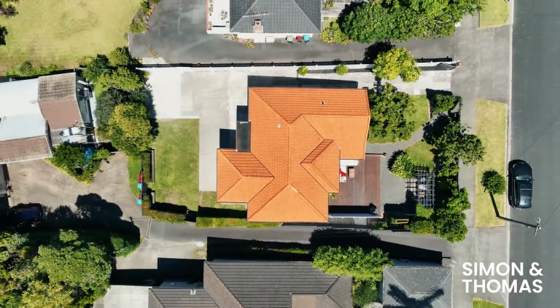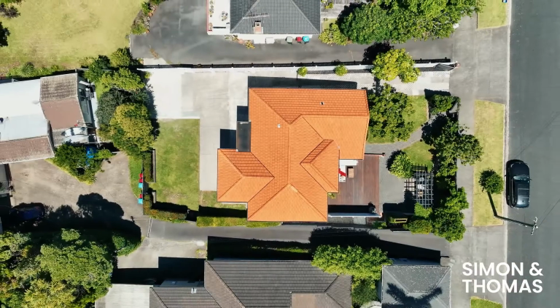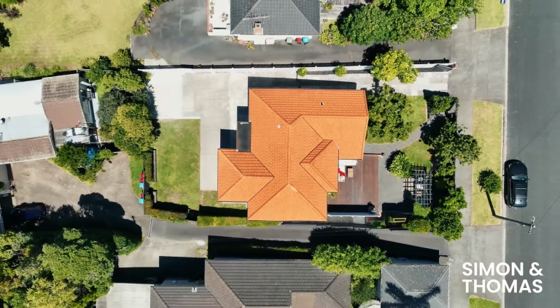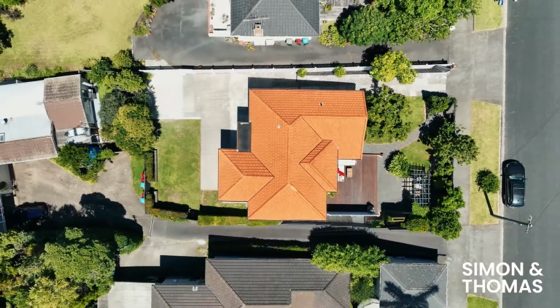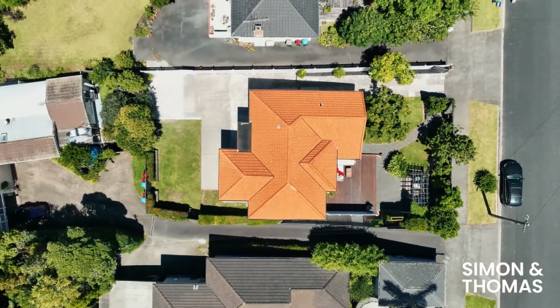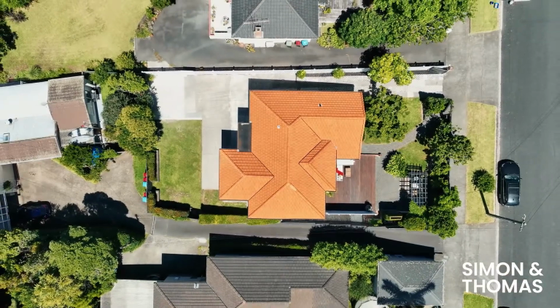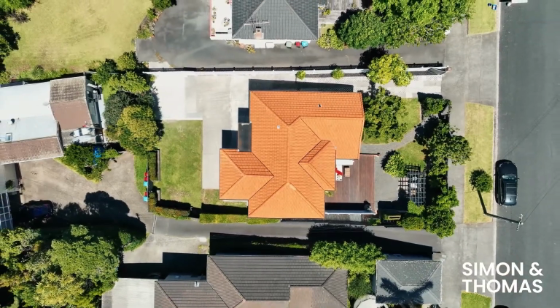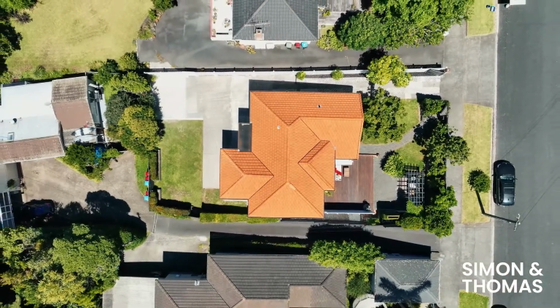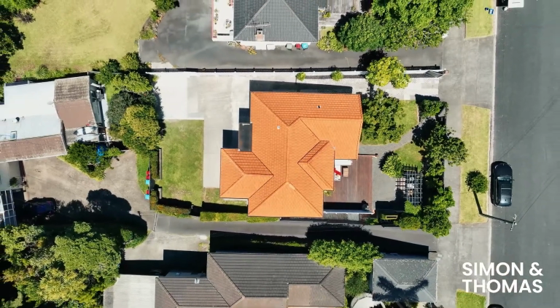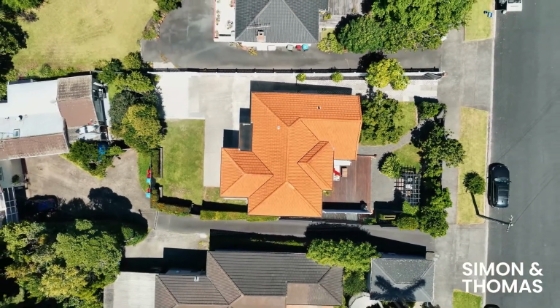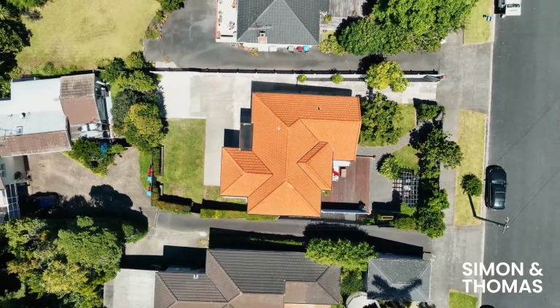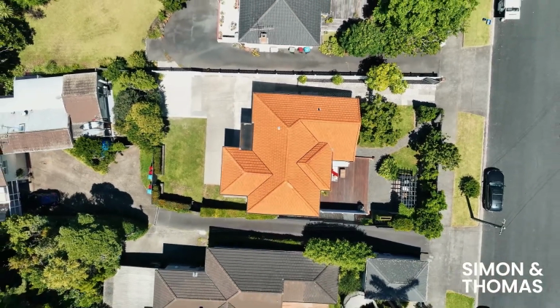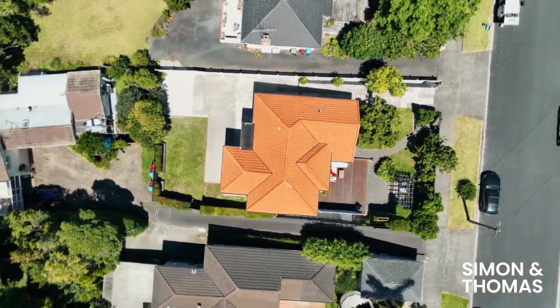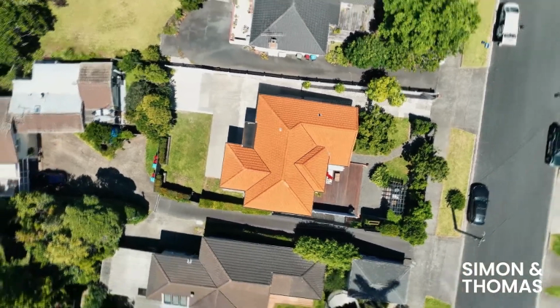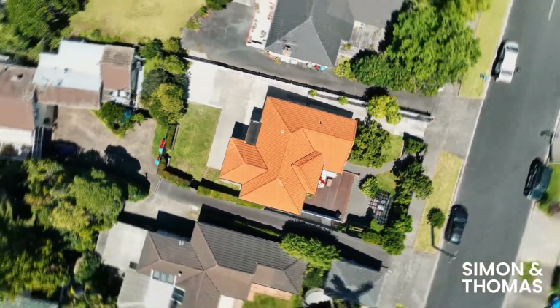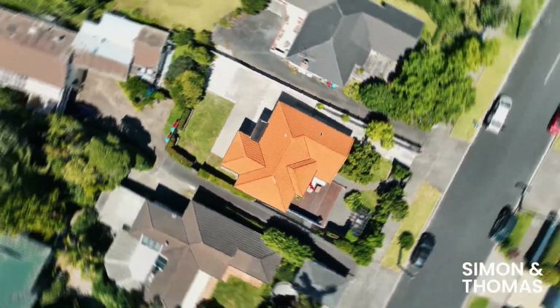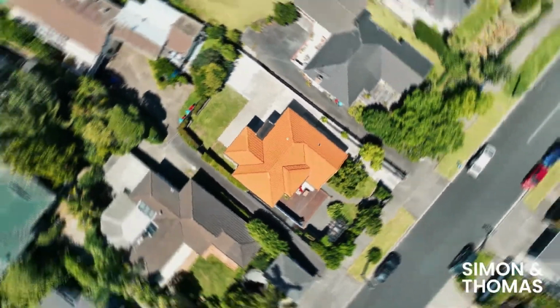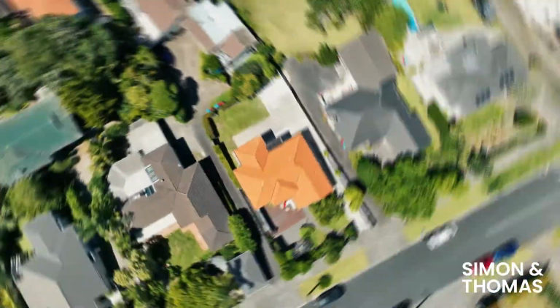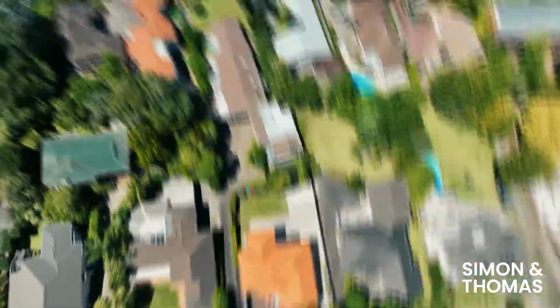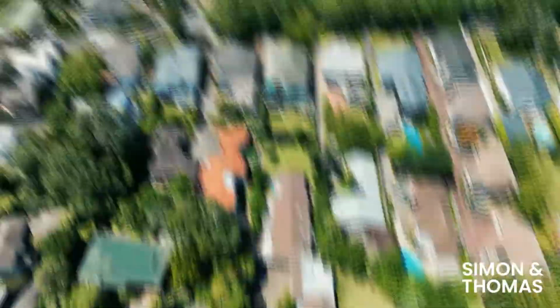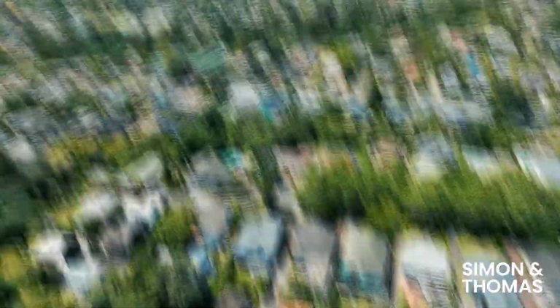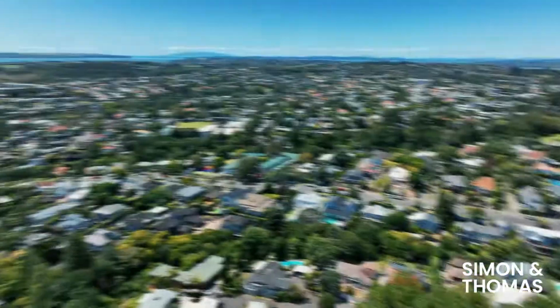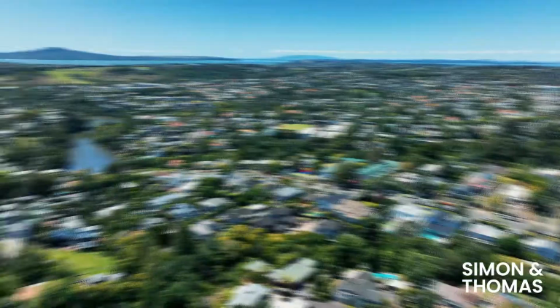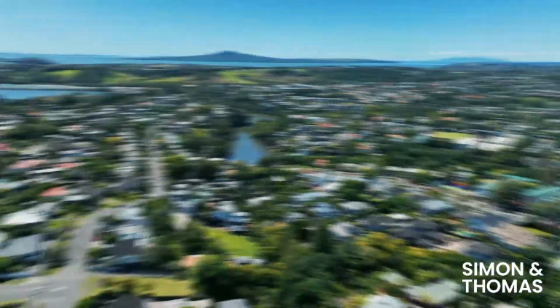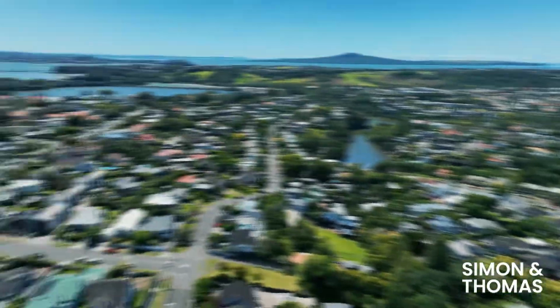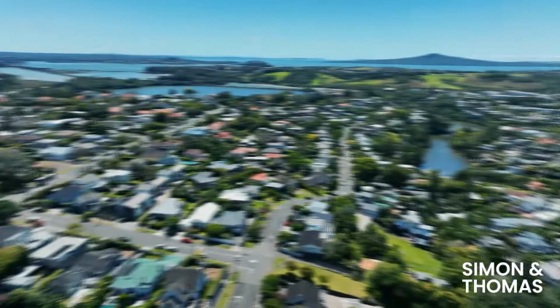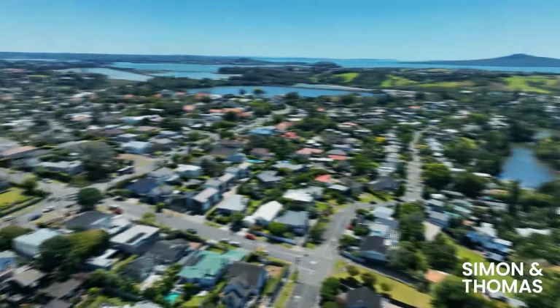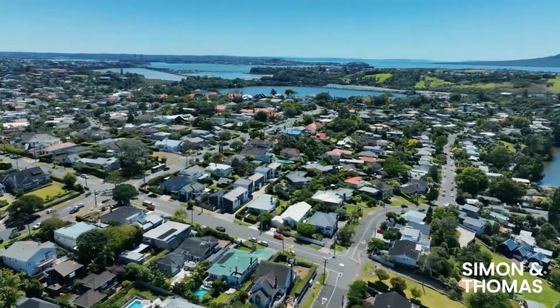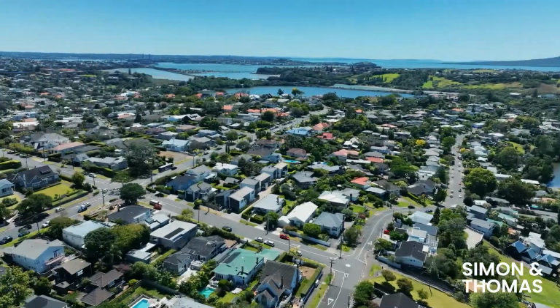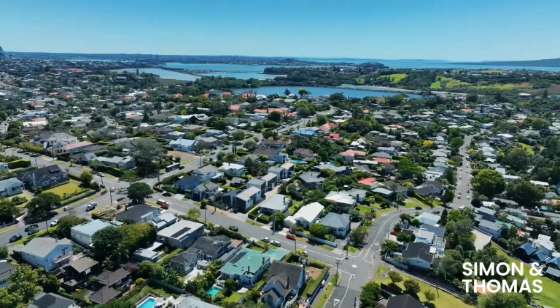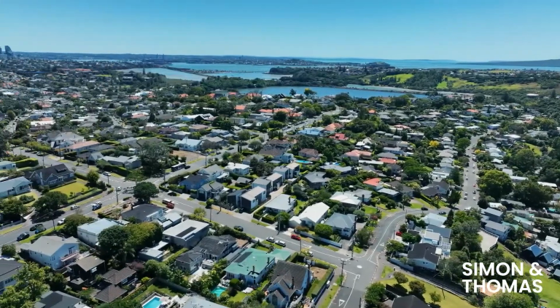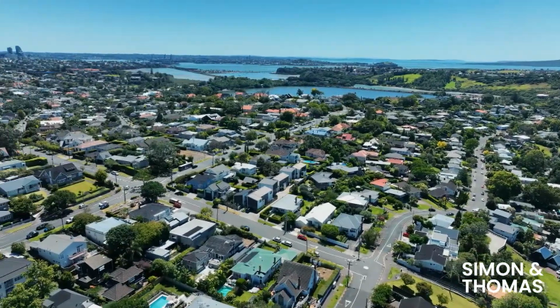Make sure this stunning family home is at the top of your list to inspect this weekend, or call us for a private viewing.